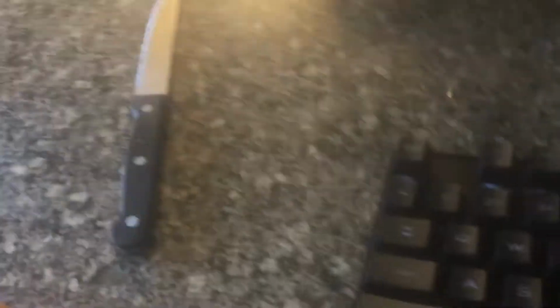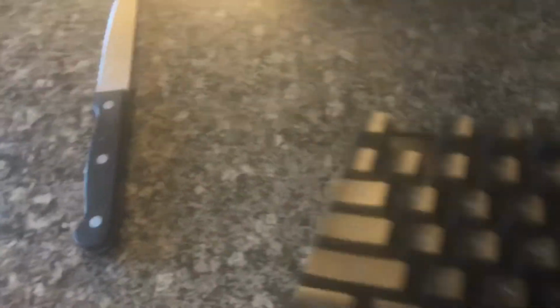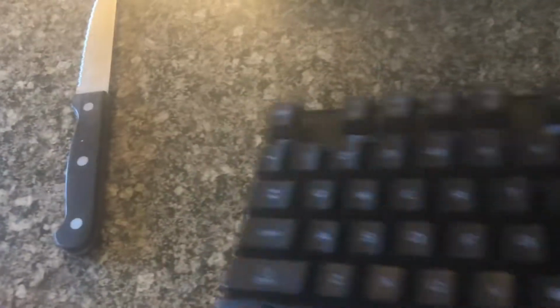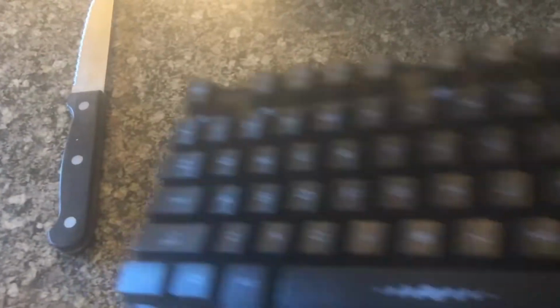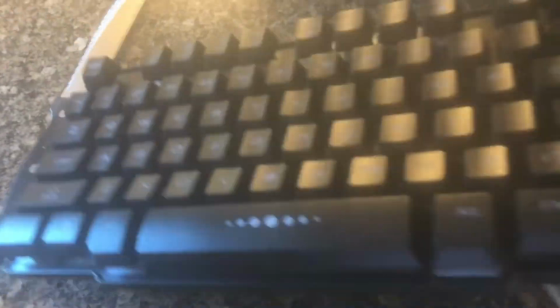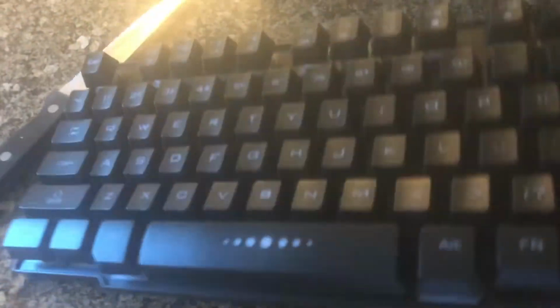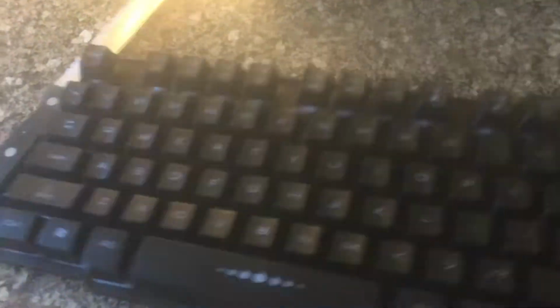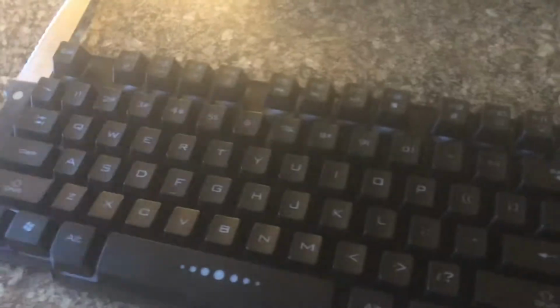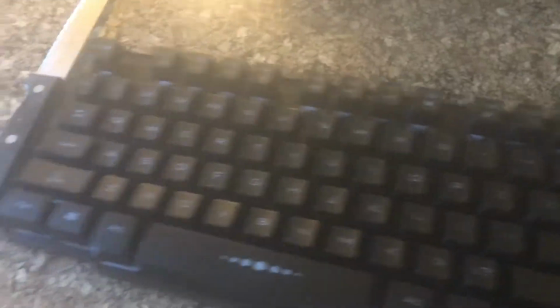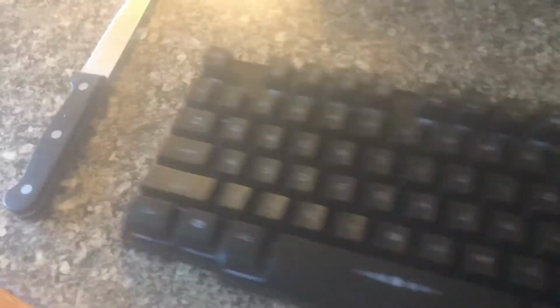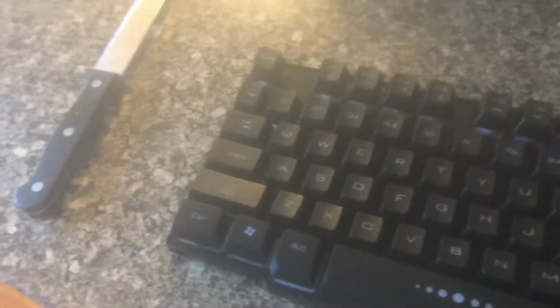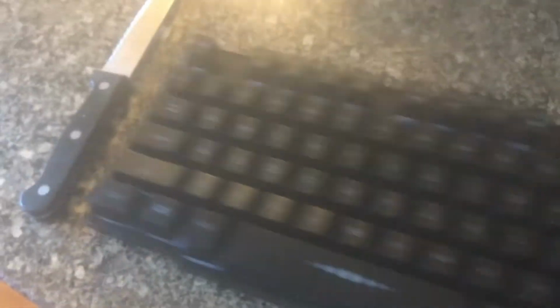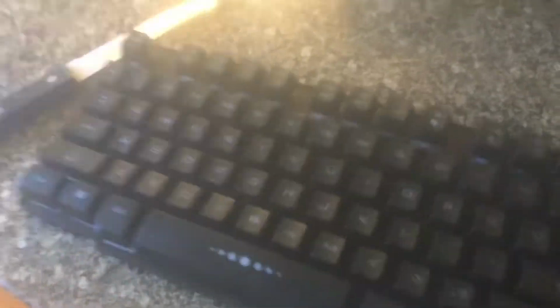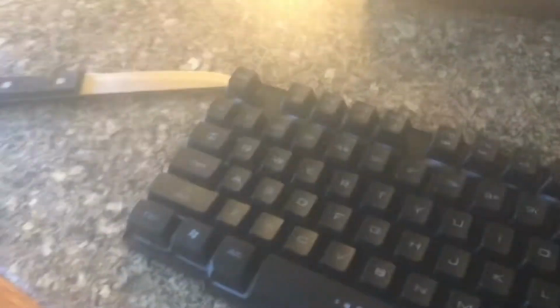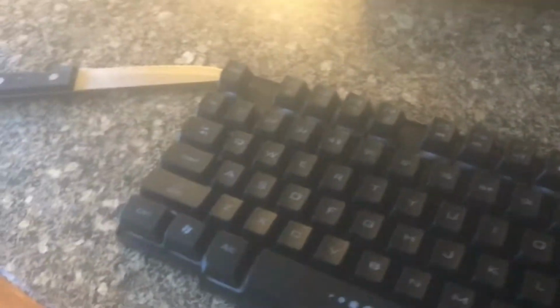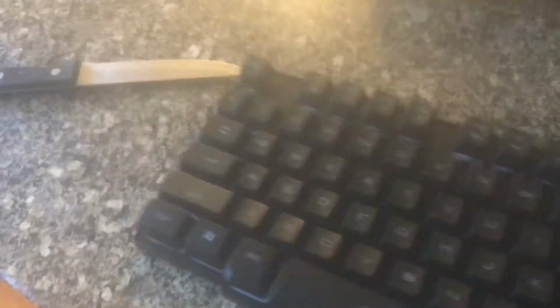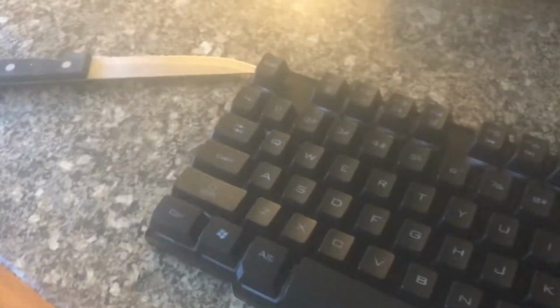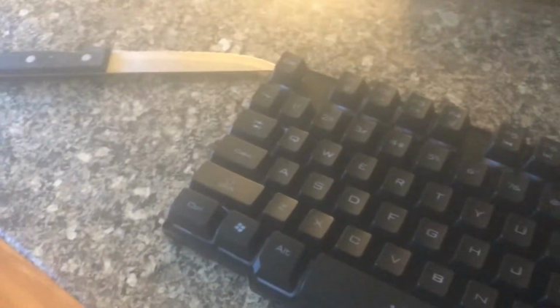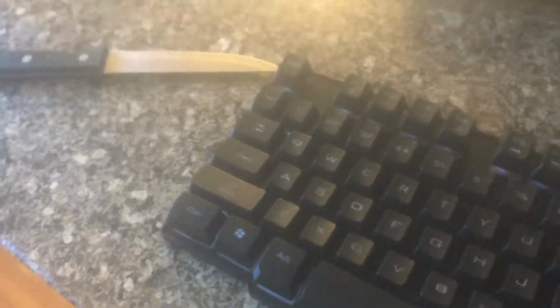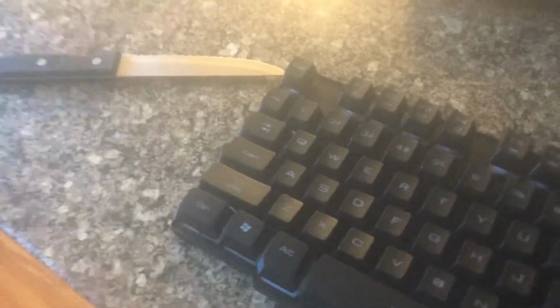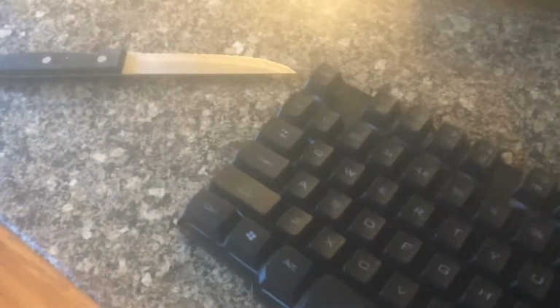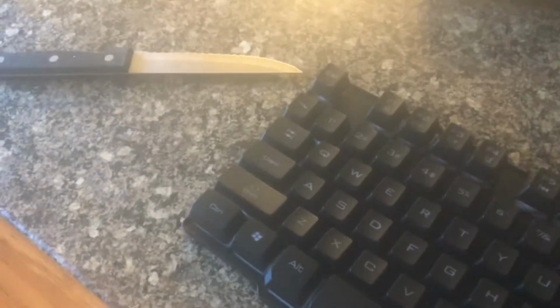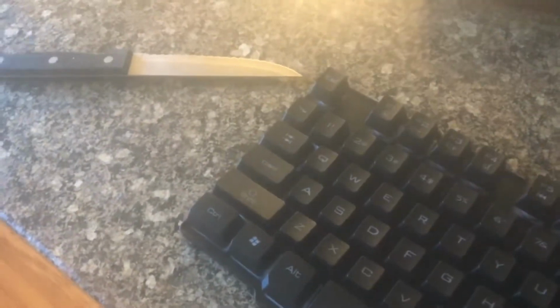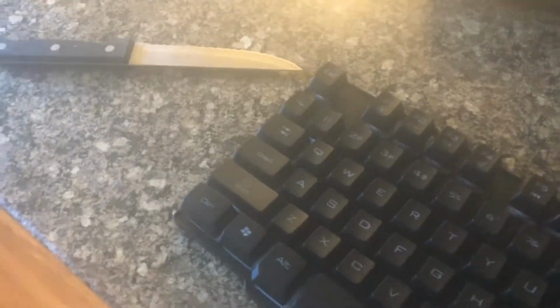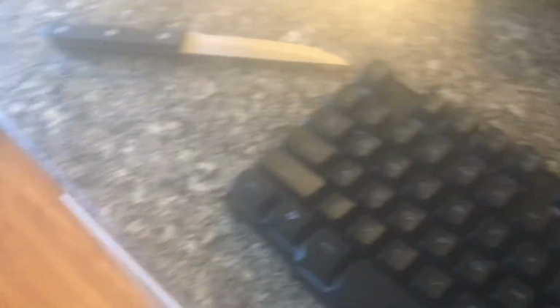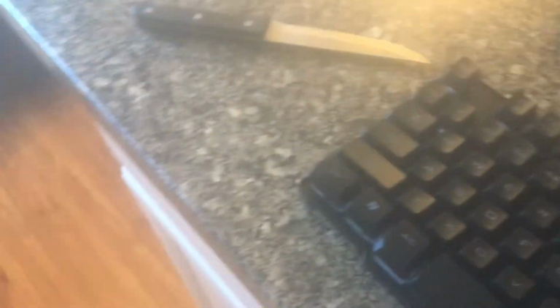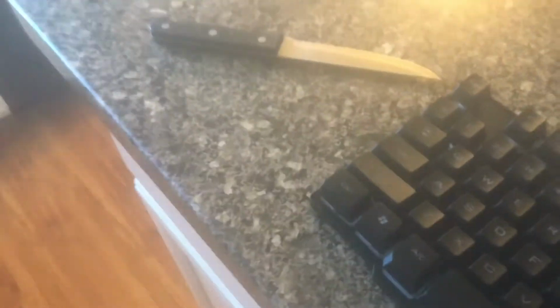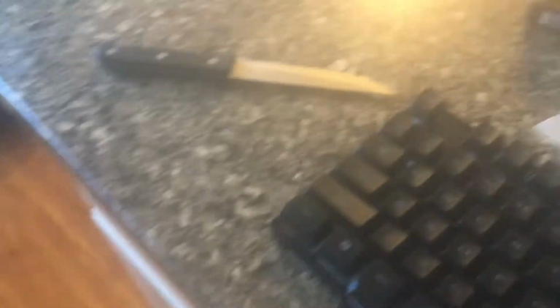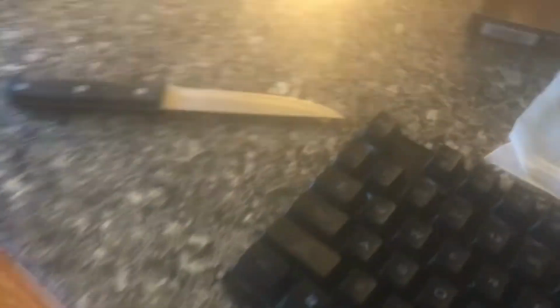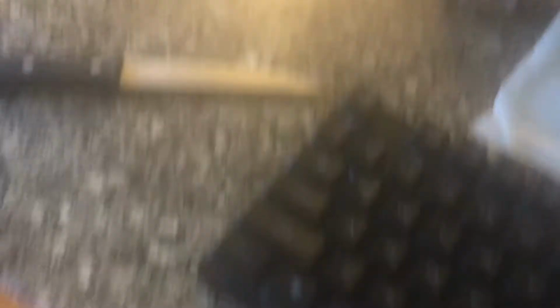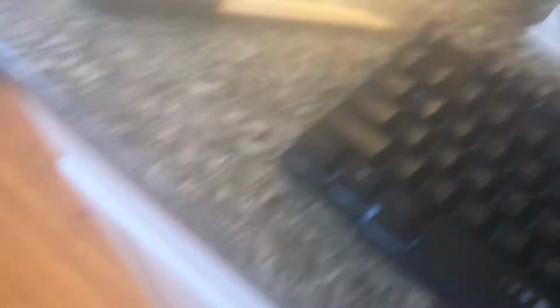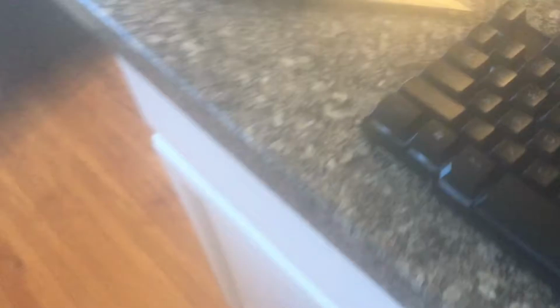Obviously it's a Windows keyboard, because who makes Mac keyboards? I'm just kidding — Apple, I'm assuming.